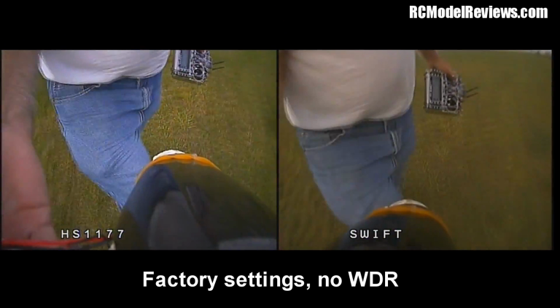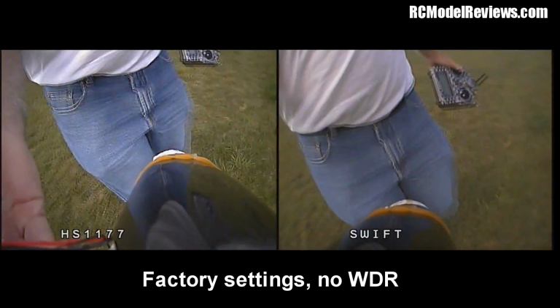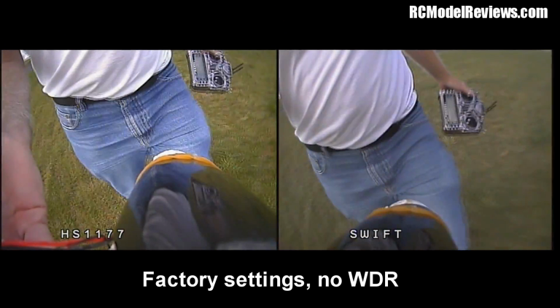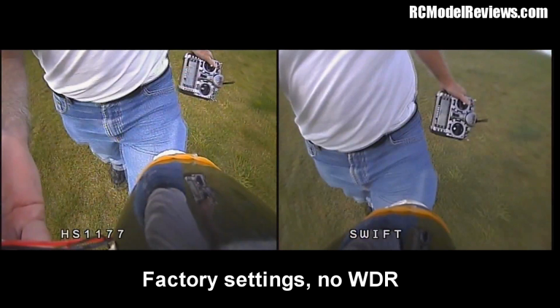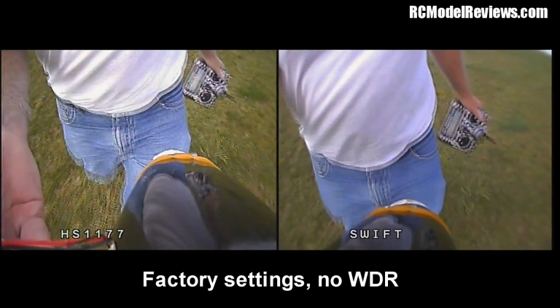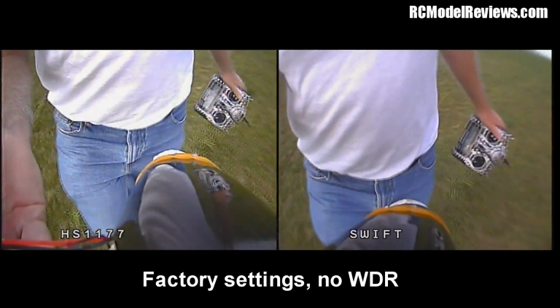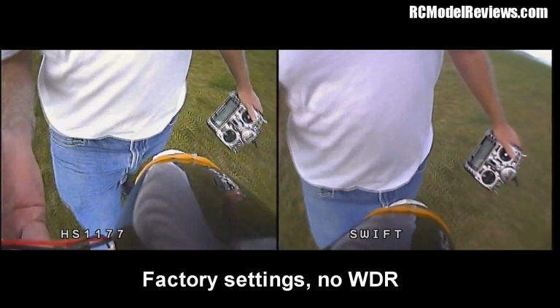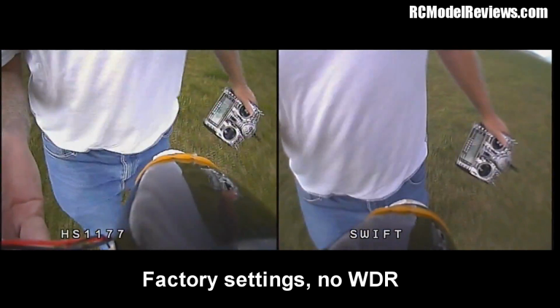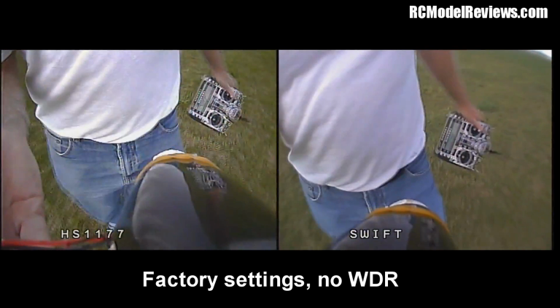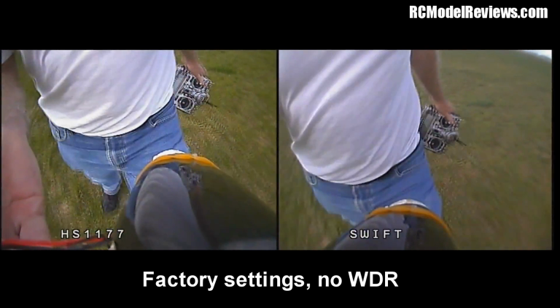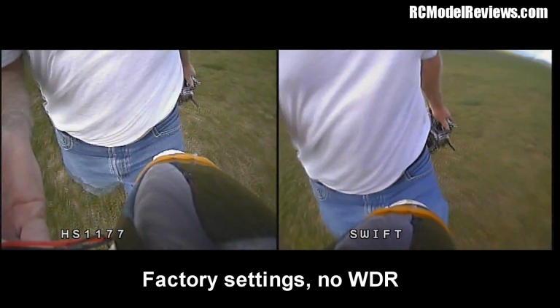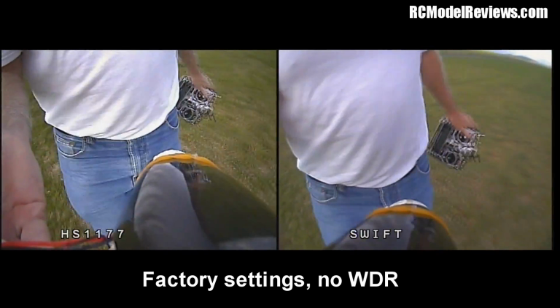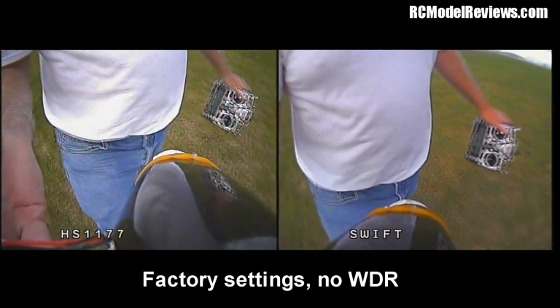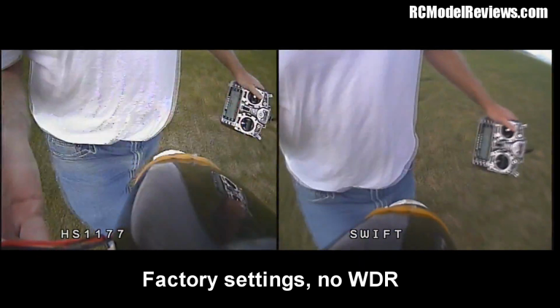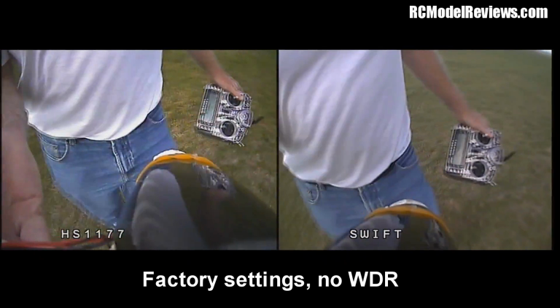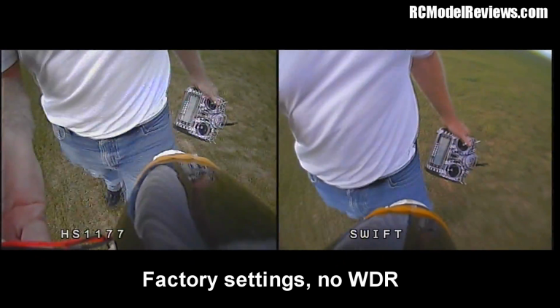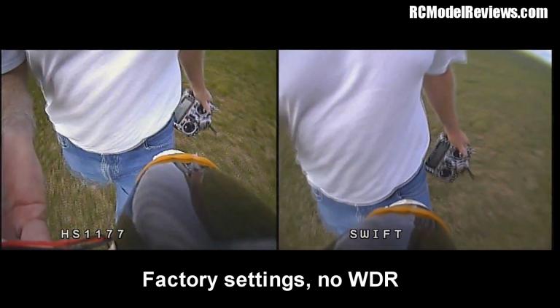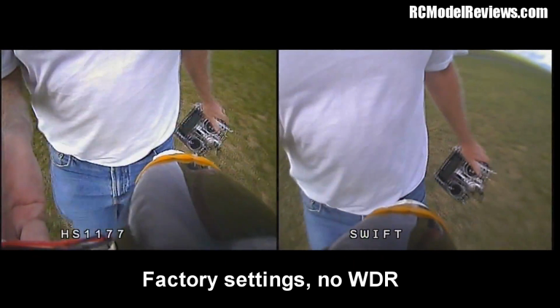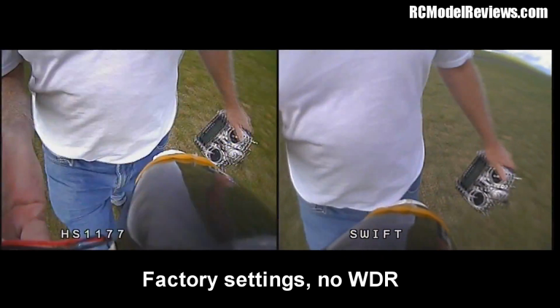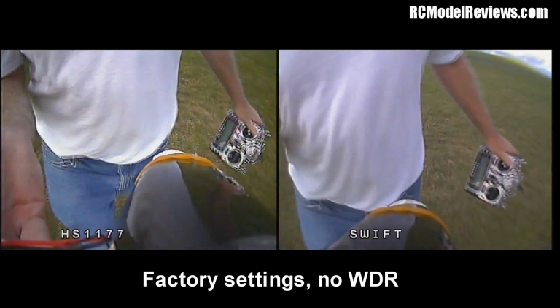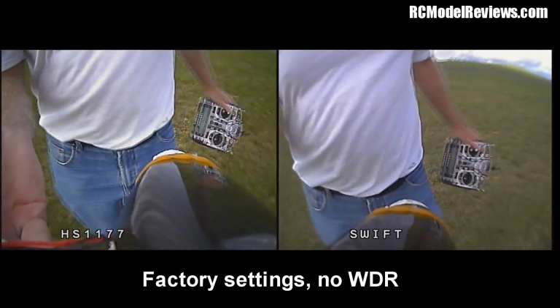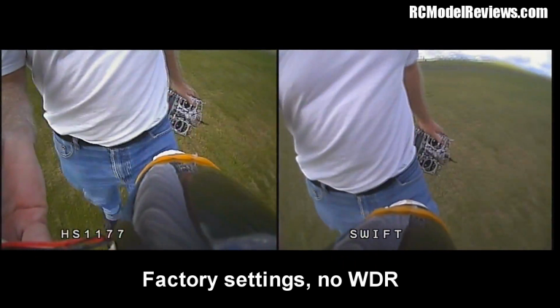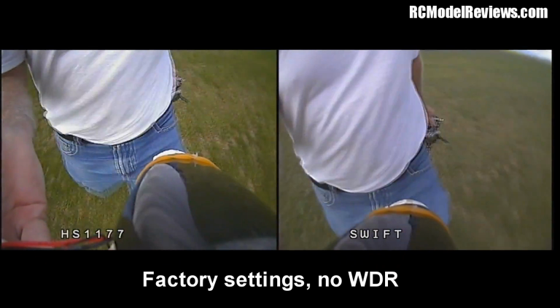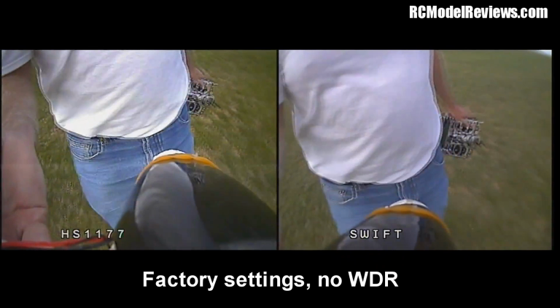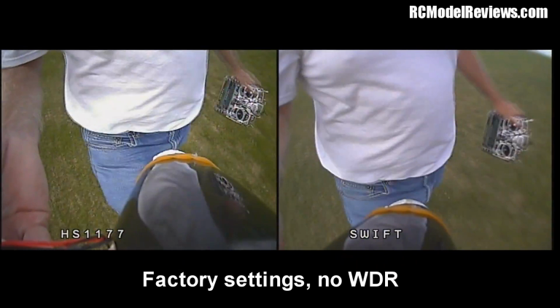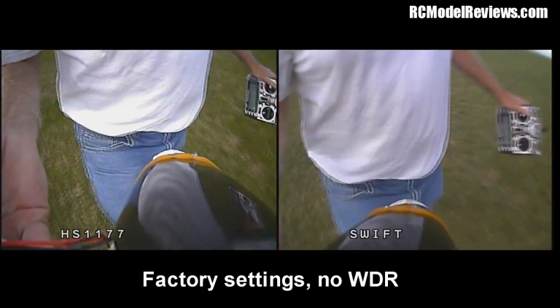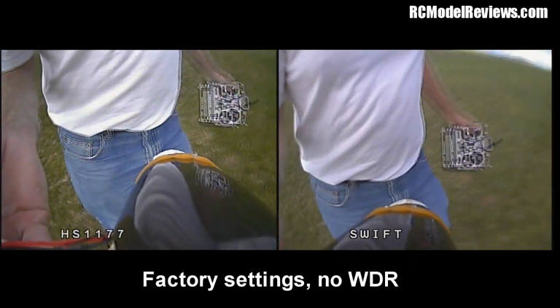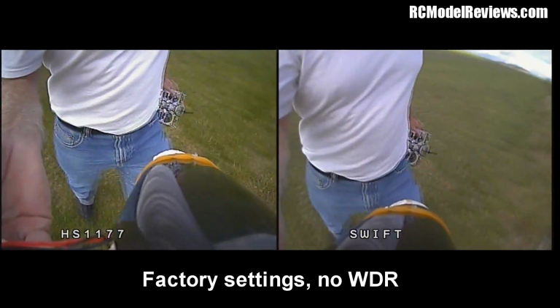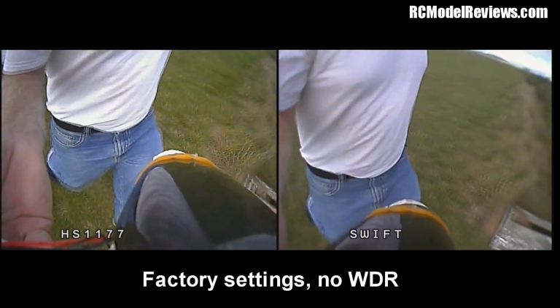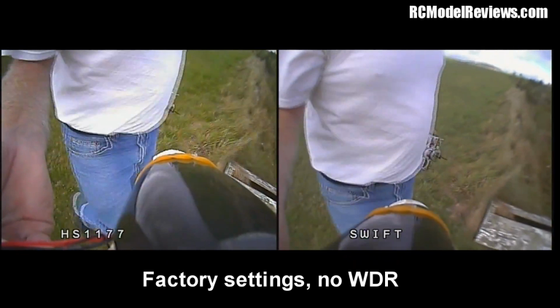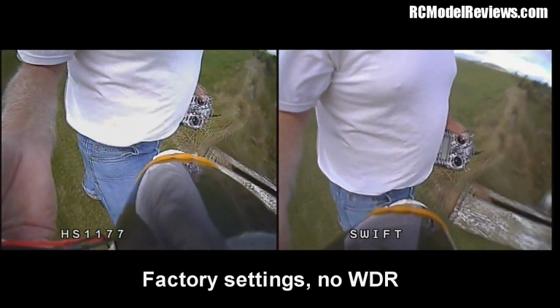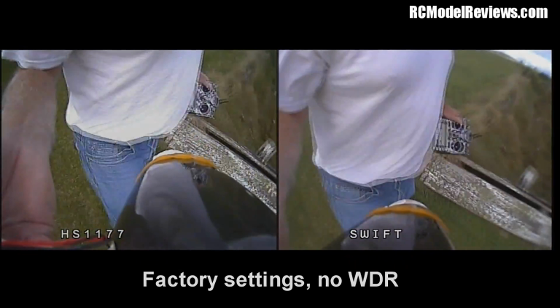That was with the standard camera settings. We'll go and set the wide dynamic range on now.